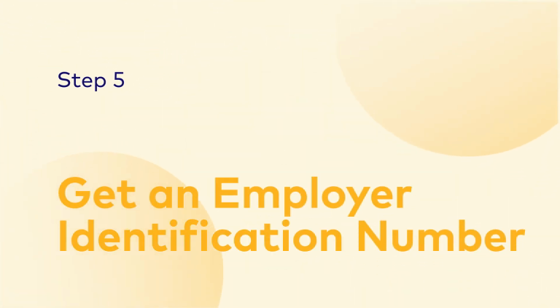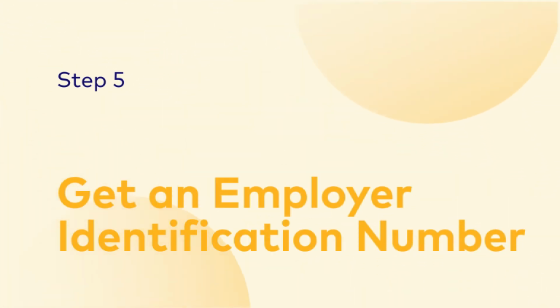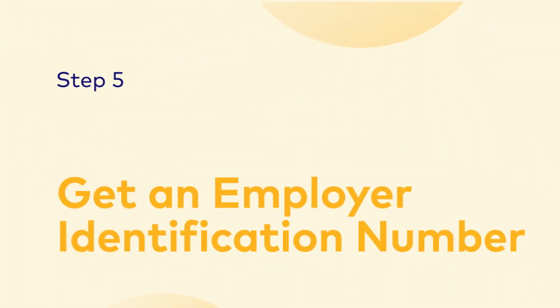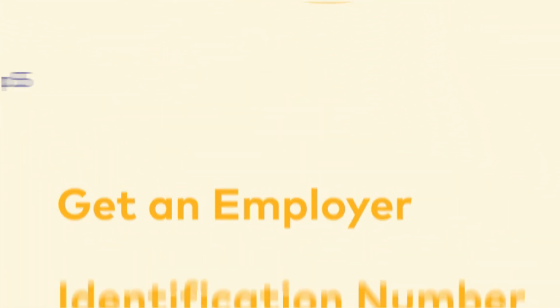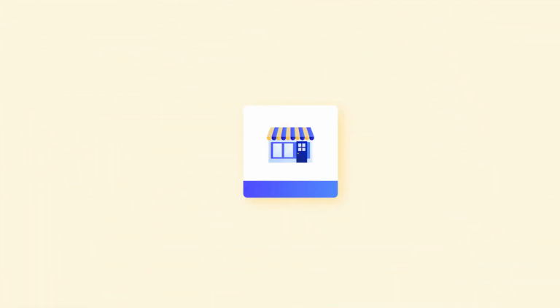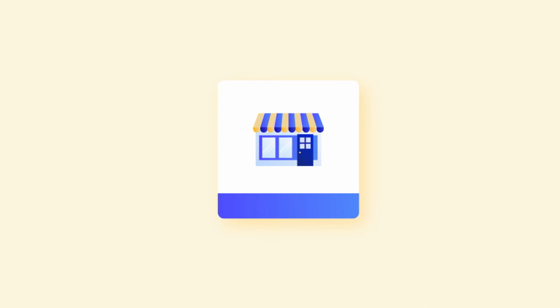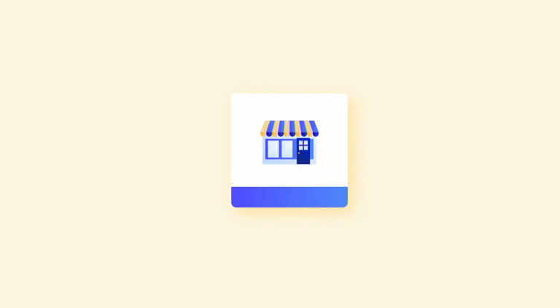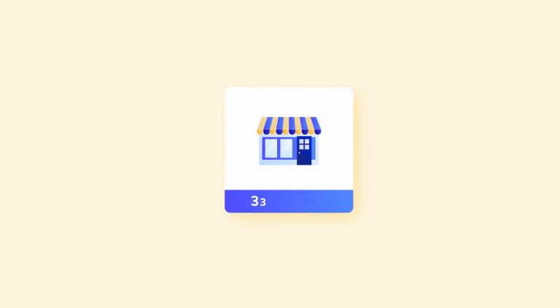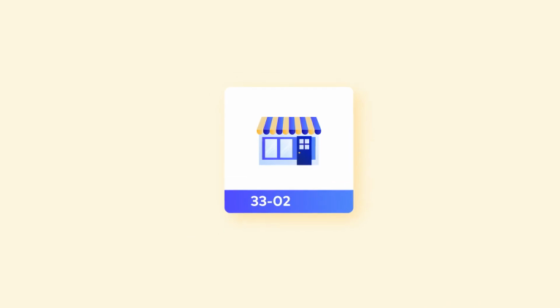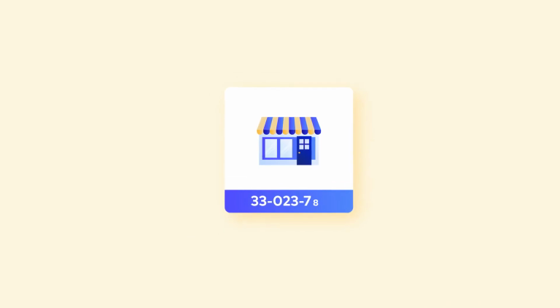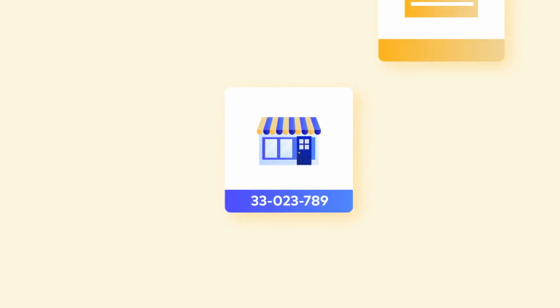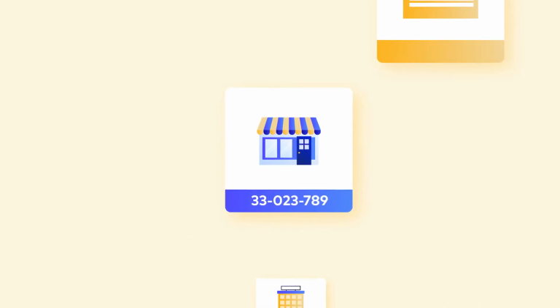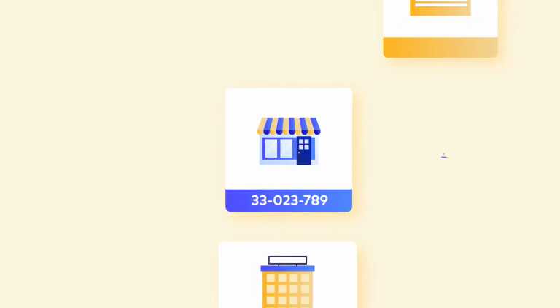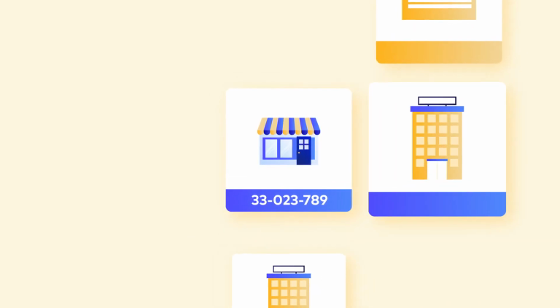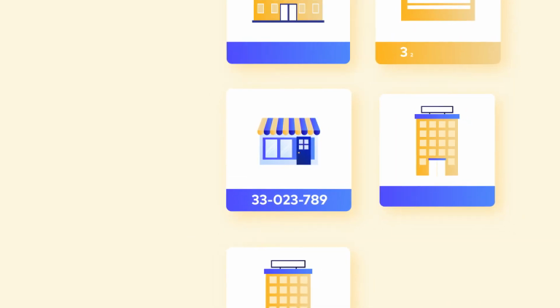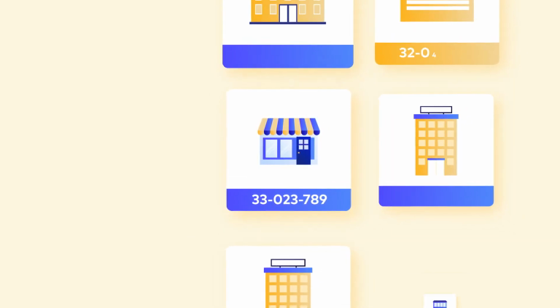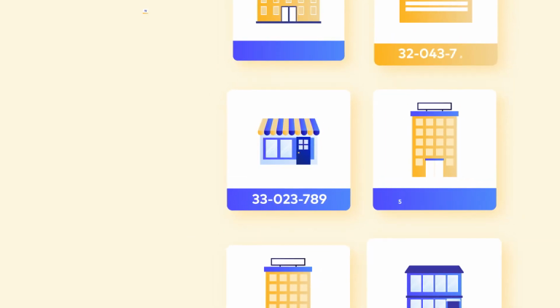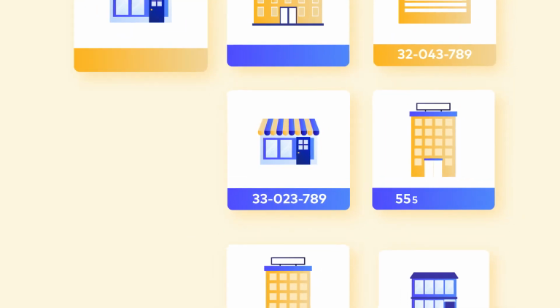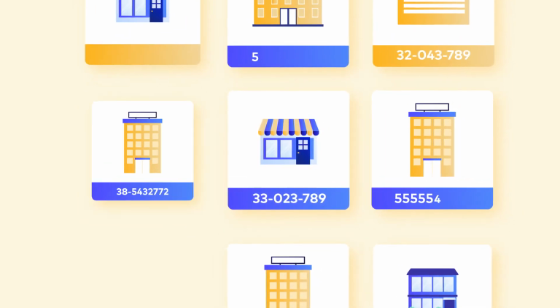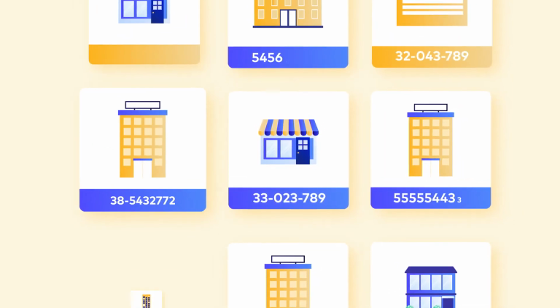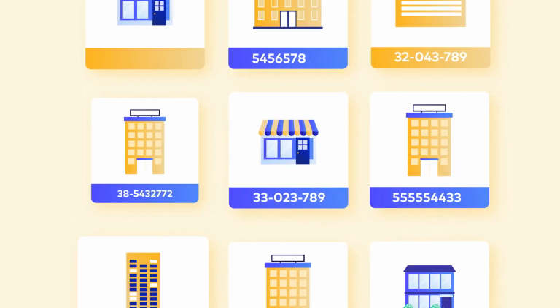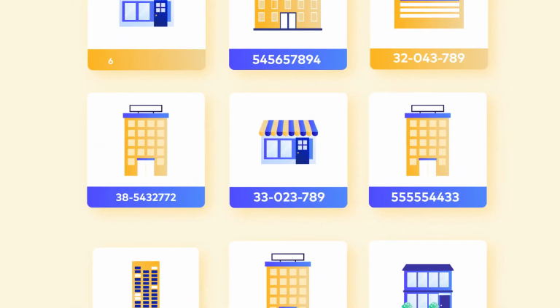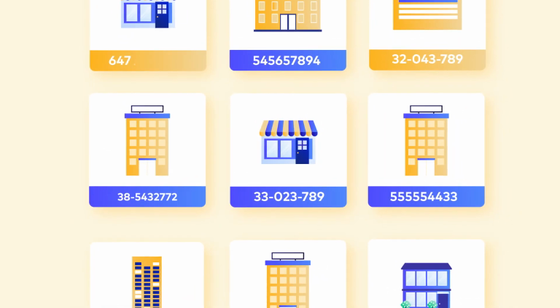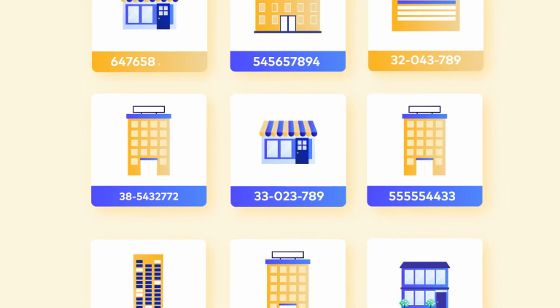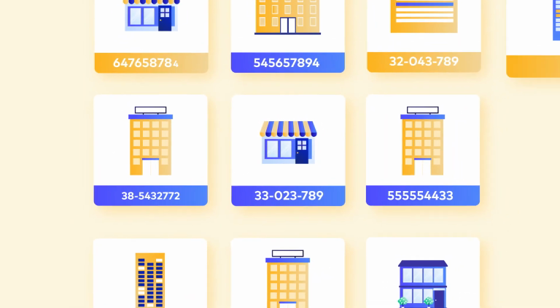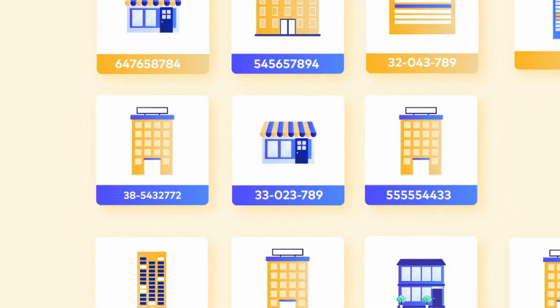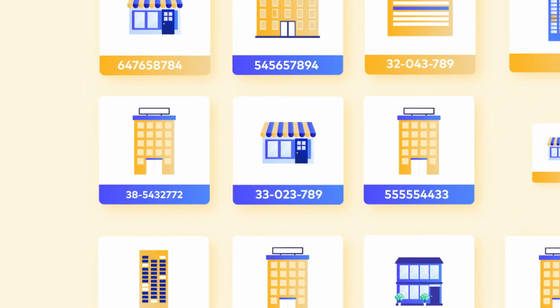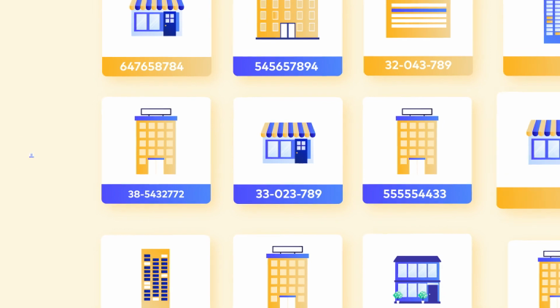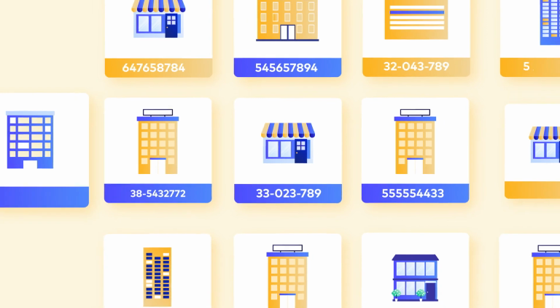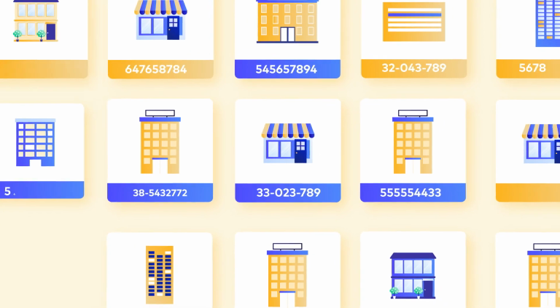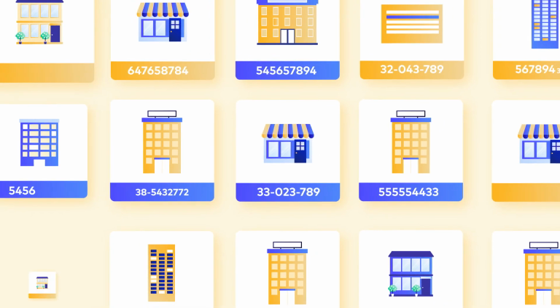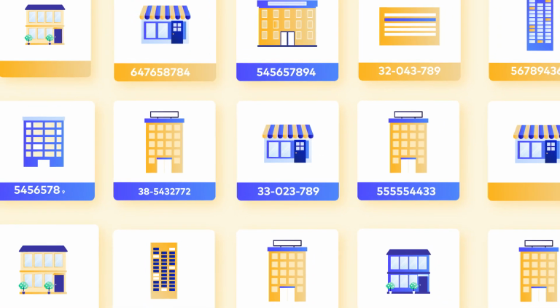Every LLC needs an EIN, also known as a tax ID number. It's the unique number that distinguishes your business from all others.